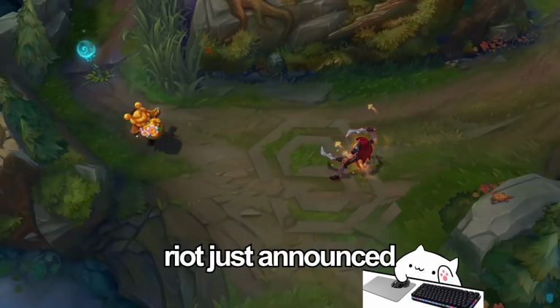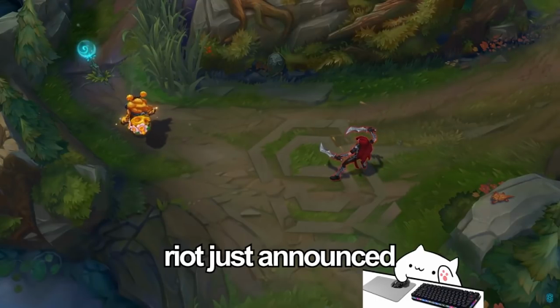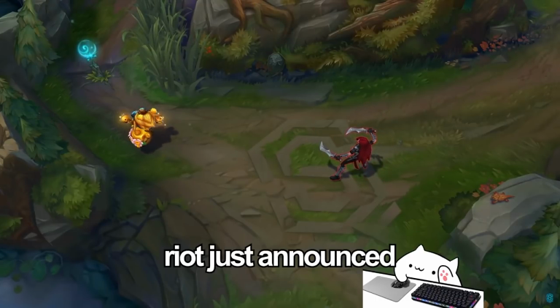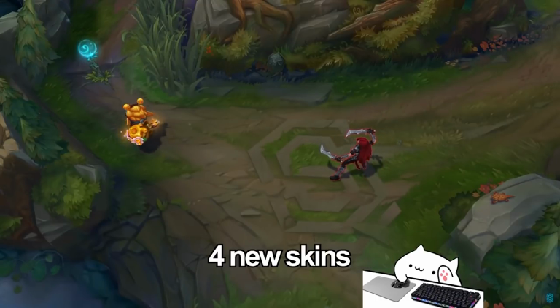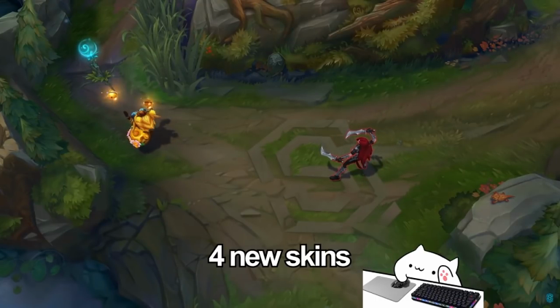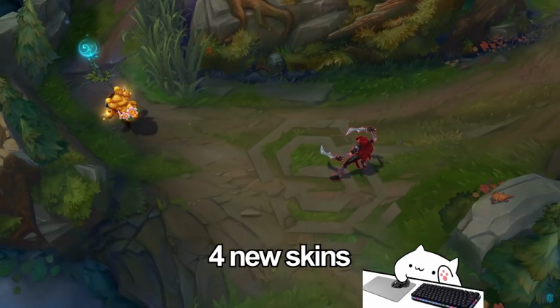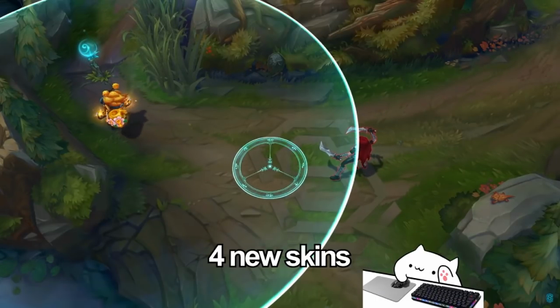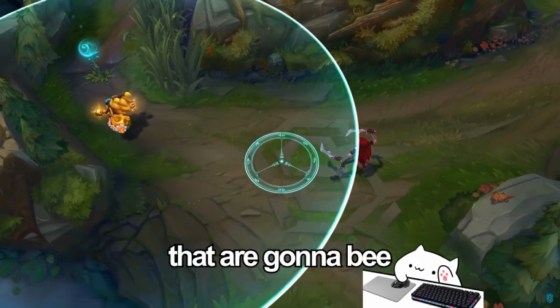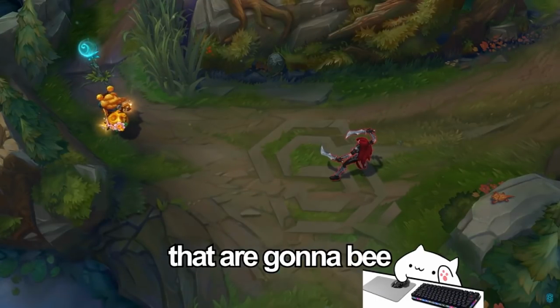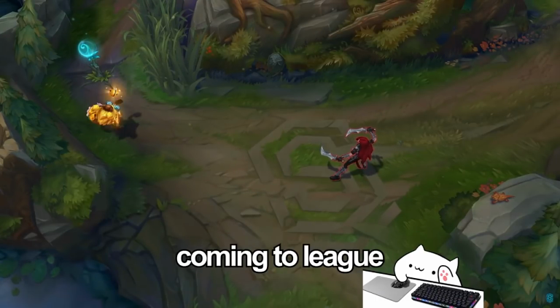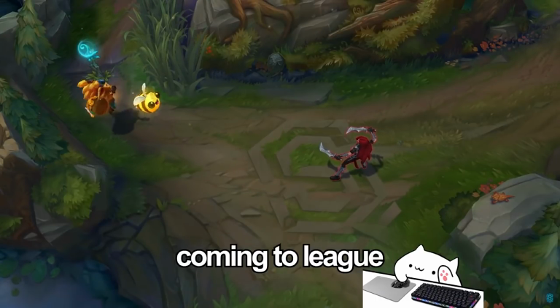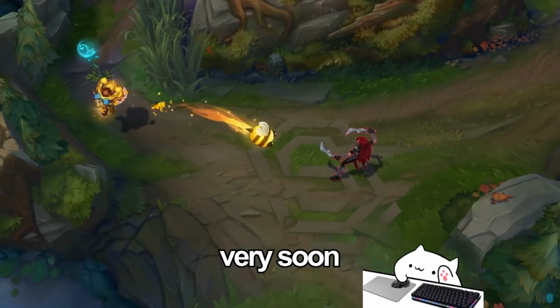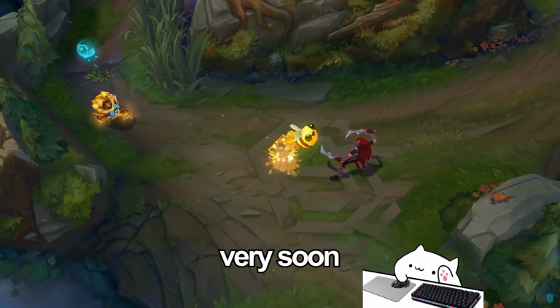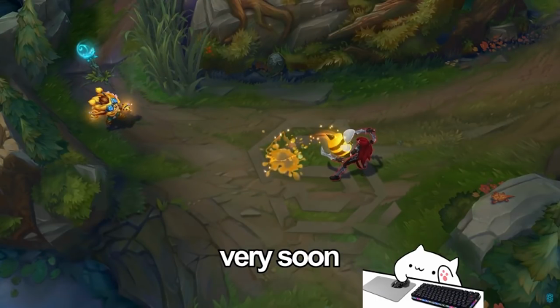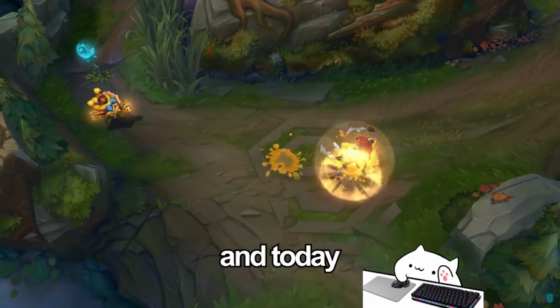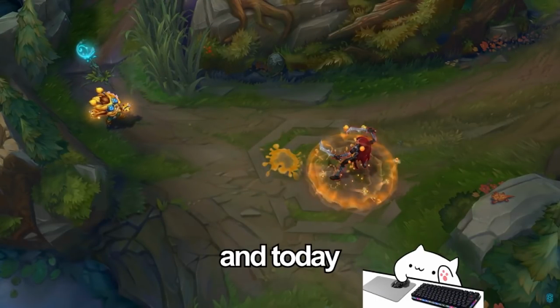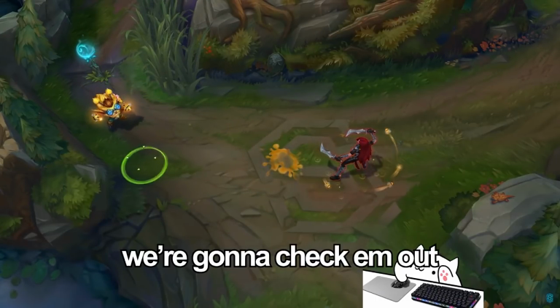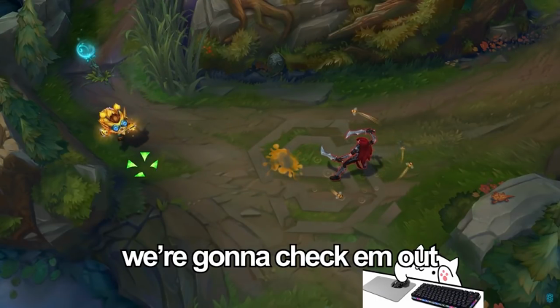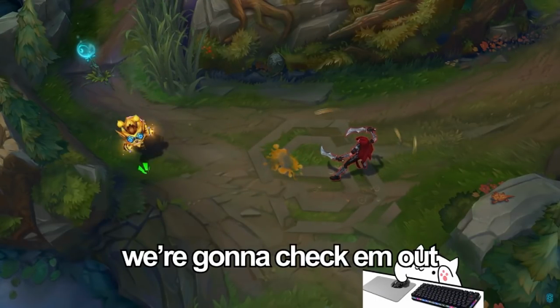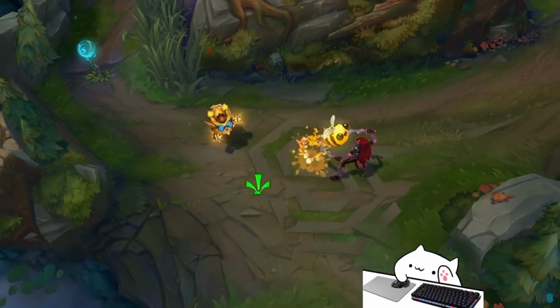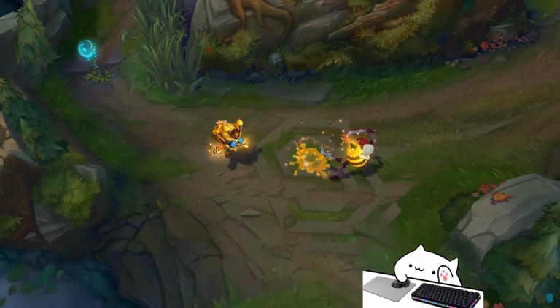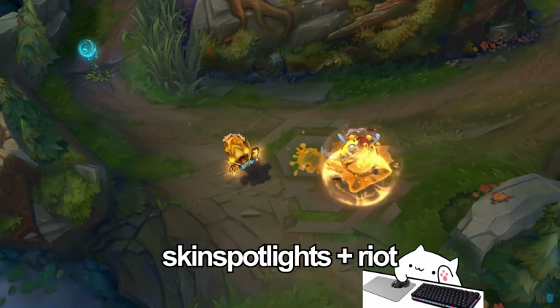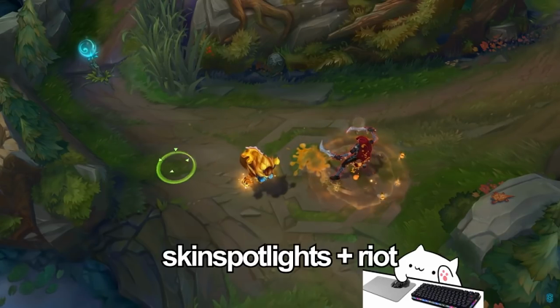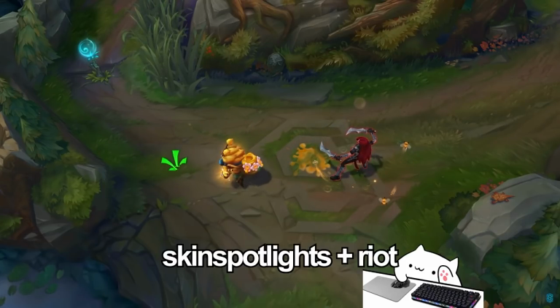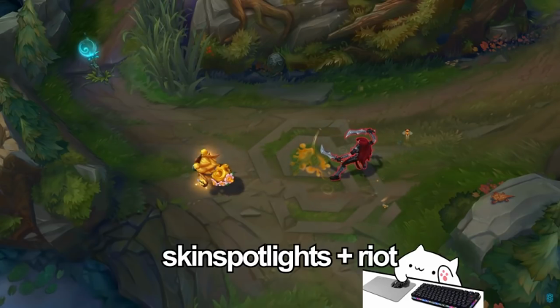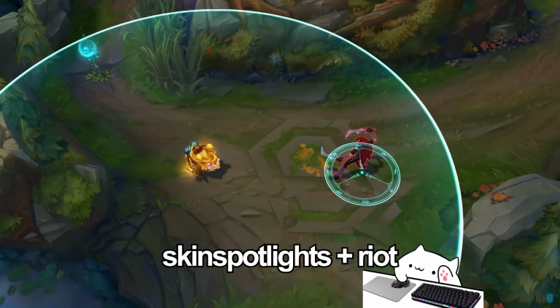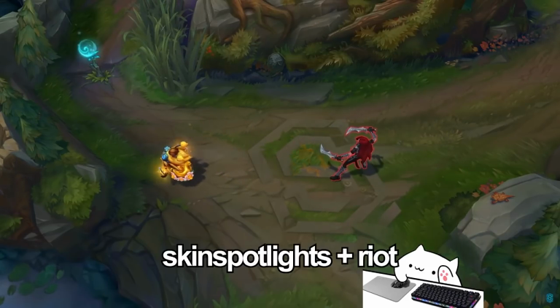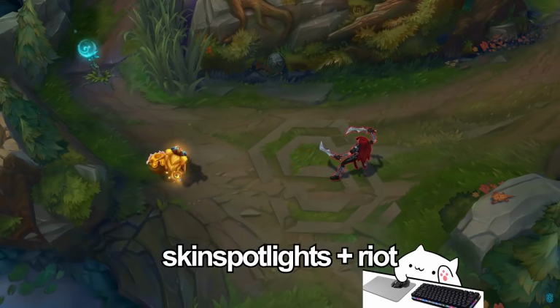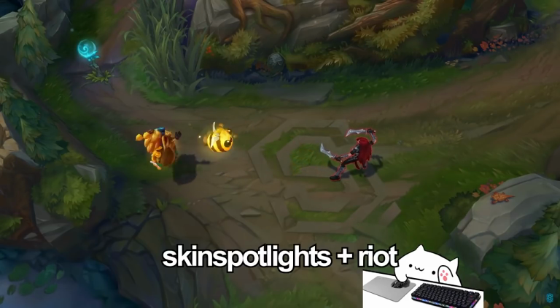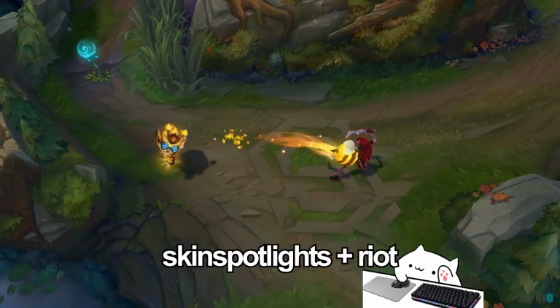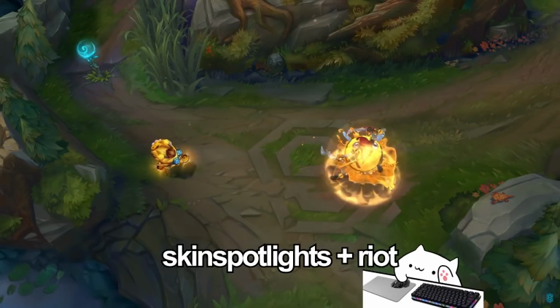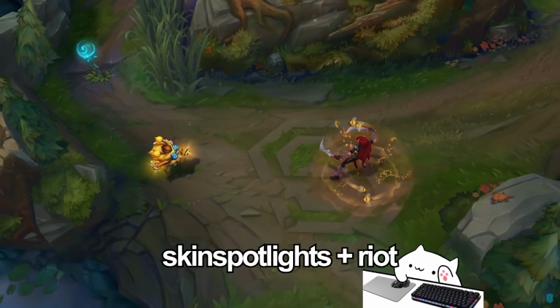Riot just announced four new skins that will be coming to League very soon, and today we're going to check them out. Credit to SkinSpotlights and Riot for the videos I'm about to show you.